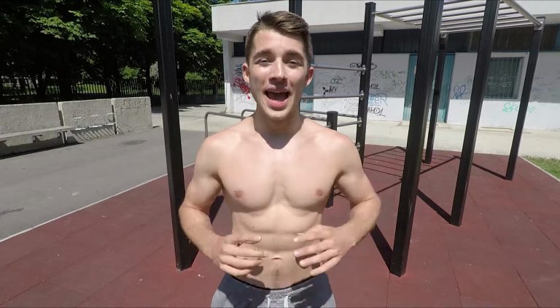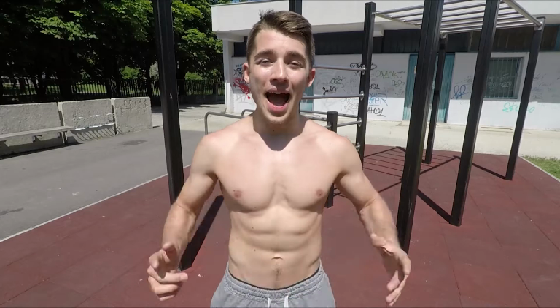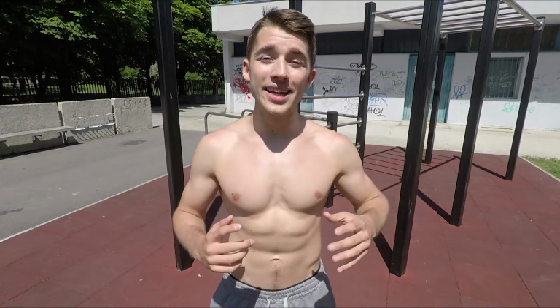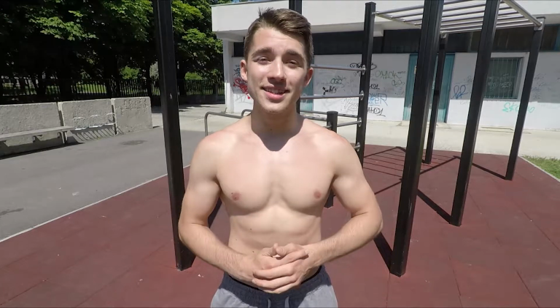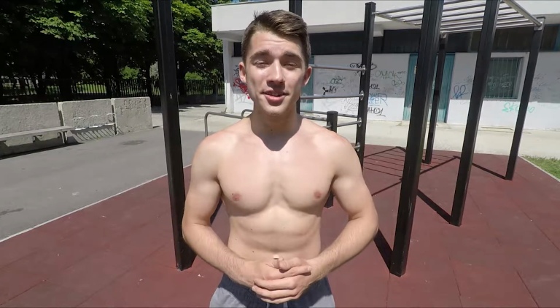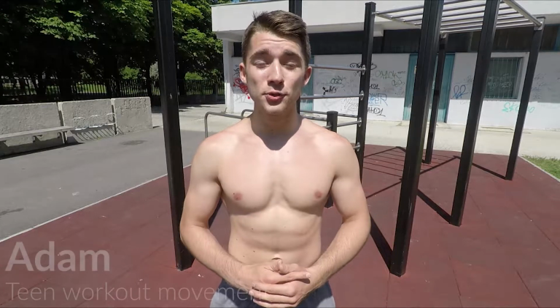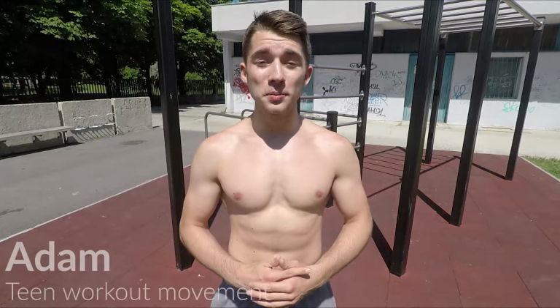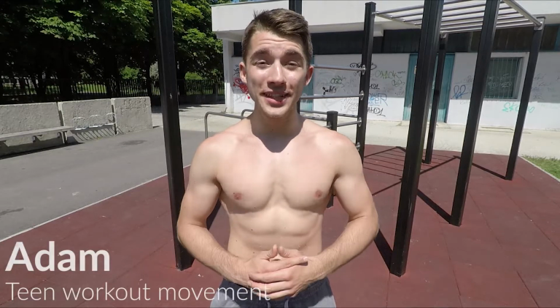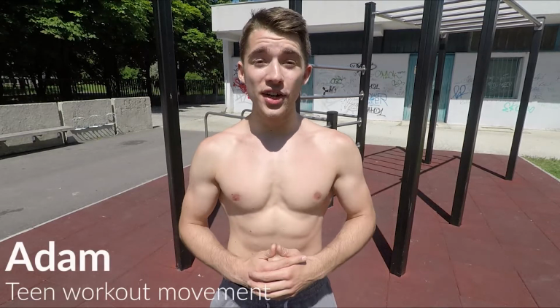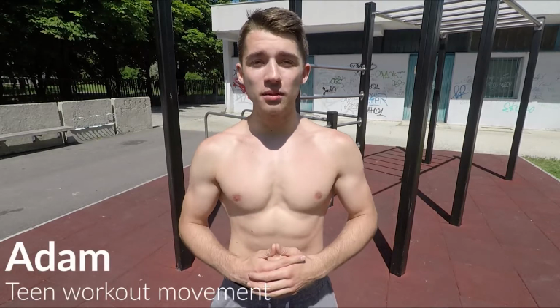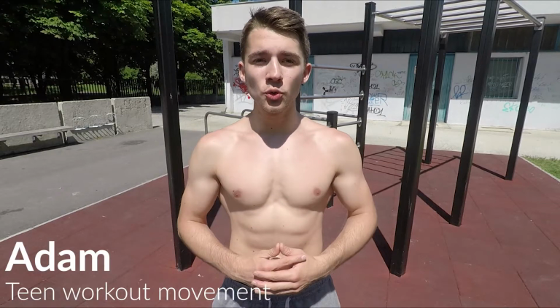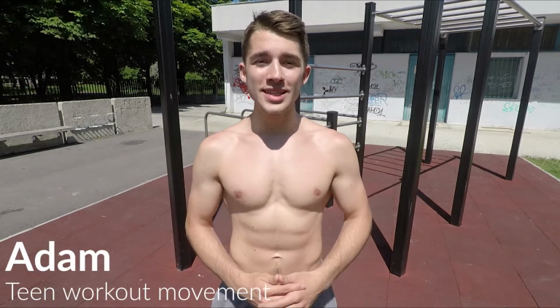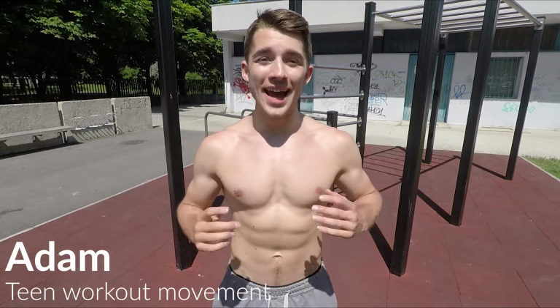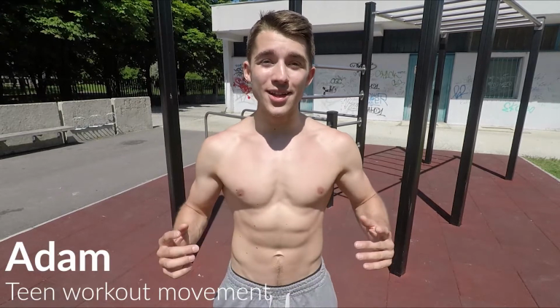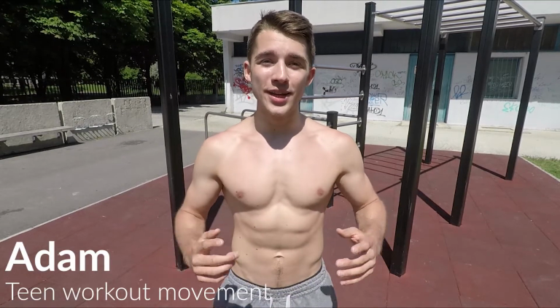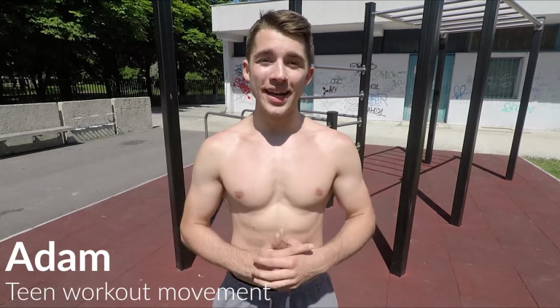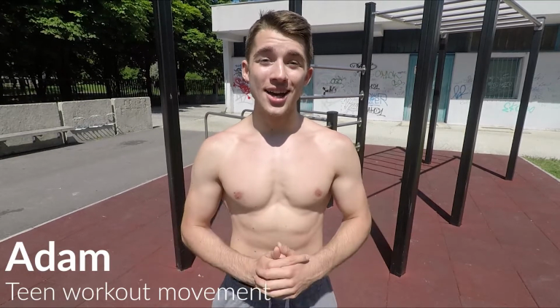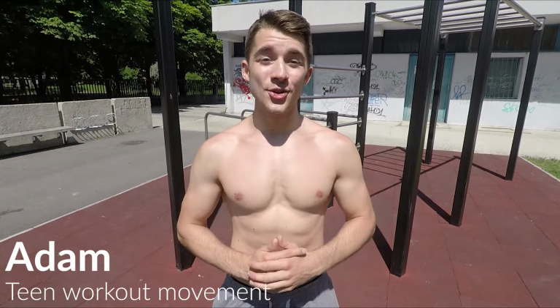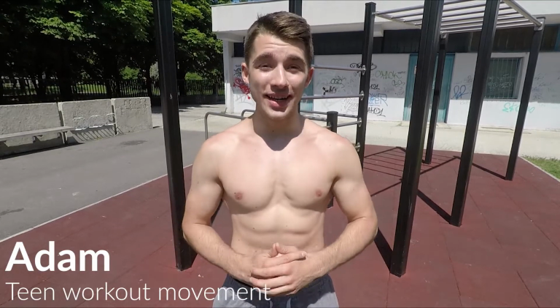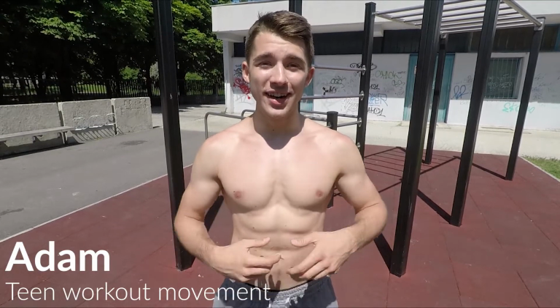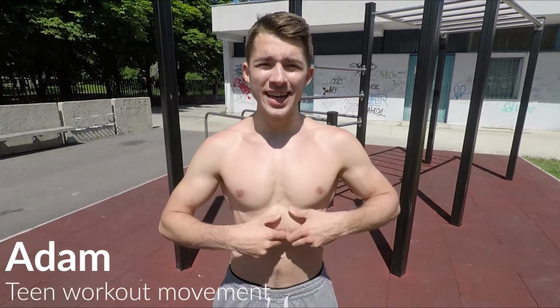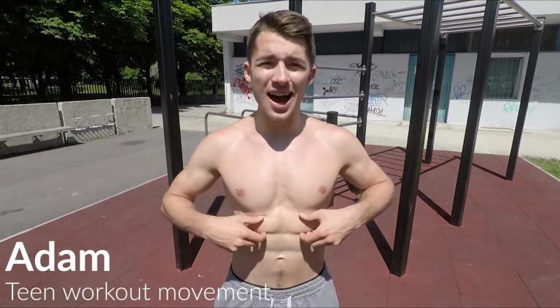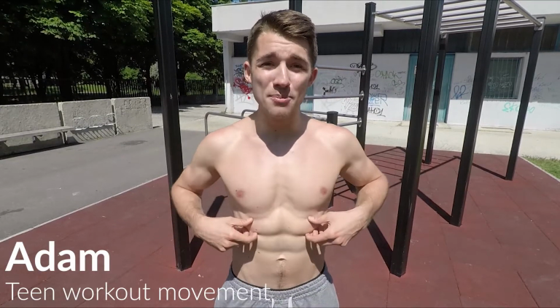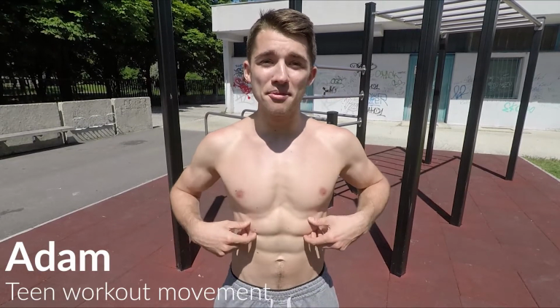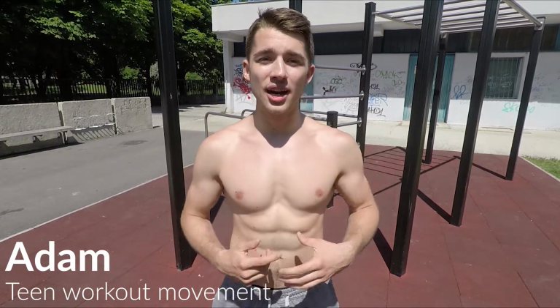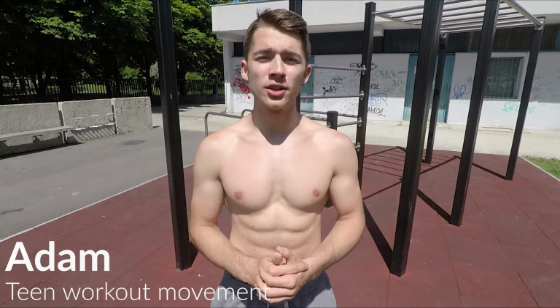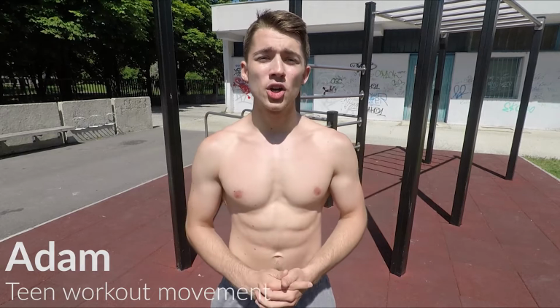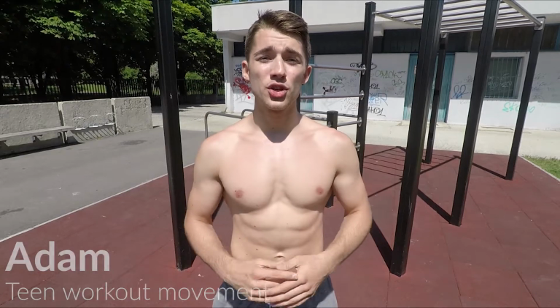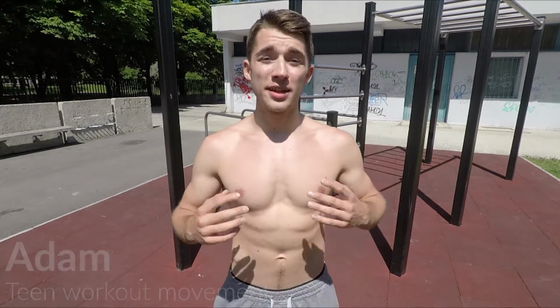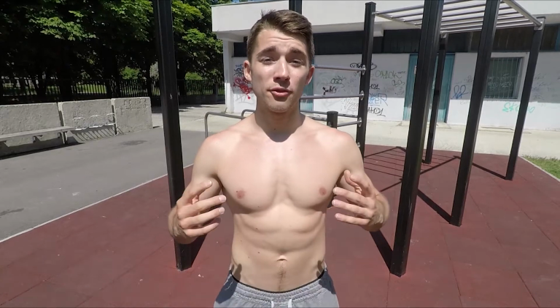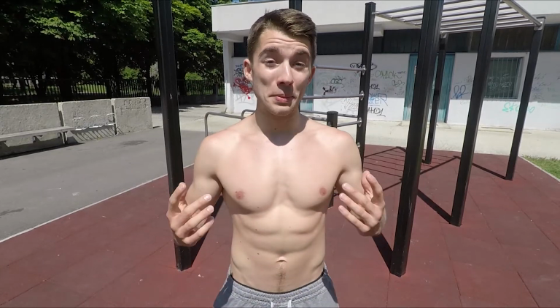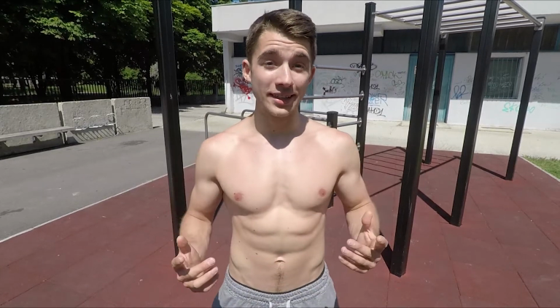Hi guys, it's Adon from Team Workout Movement and today I'll show you a great upper abs workout which is meant for beginners.